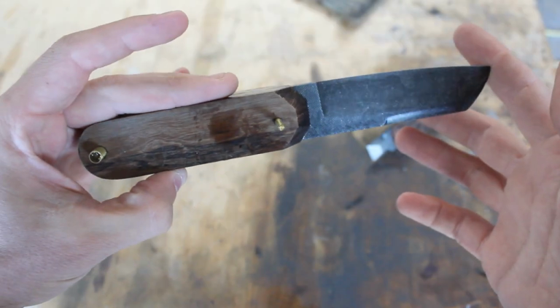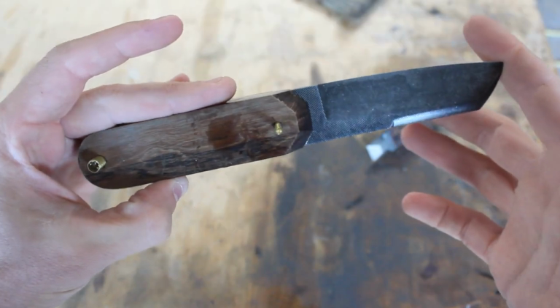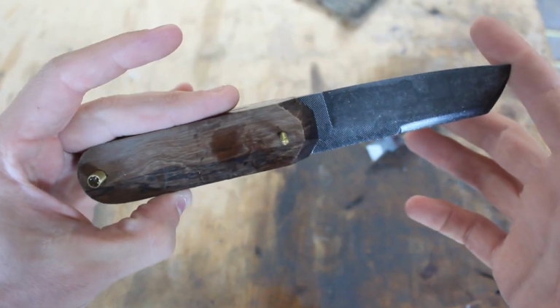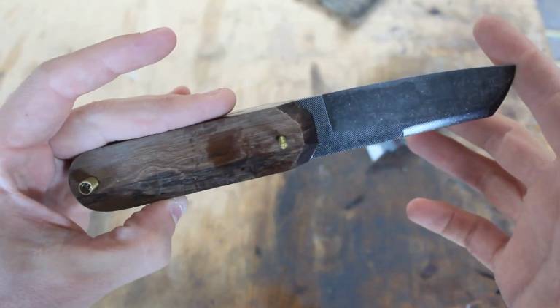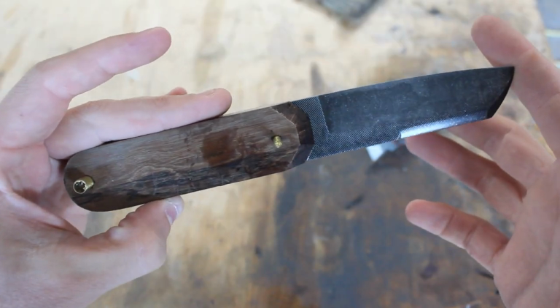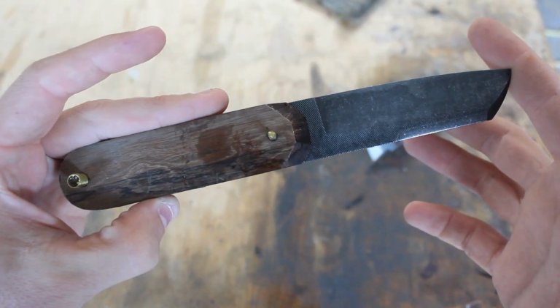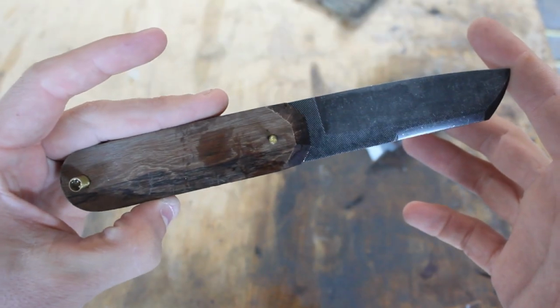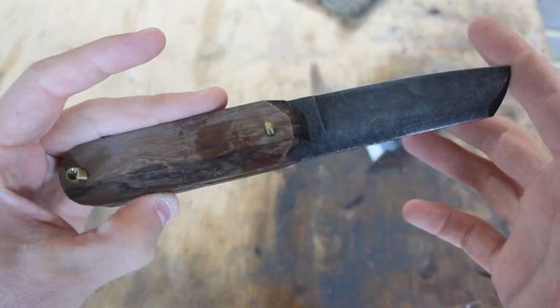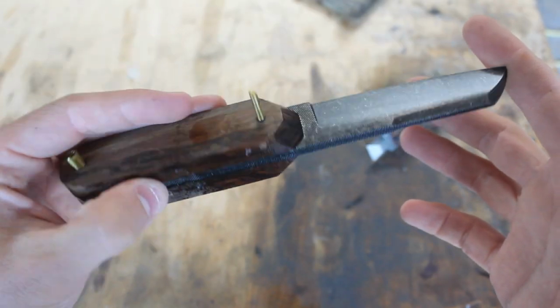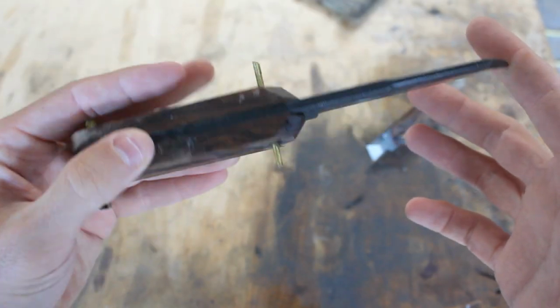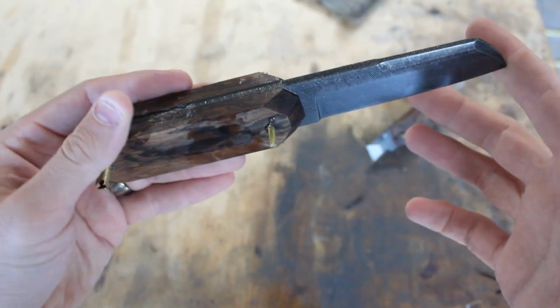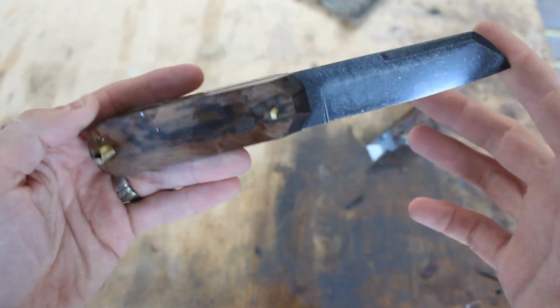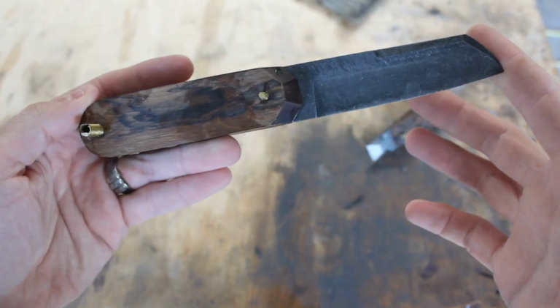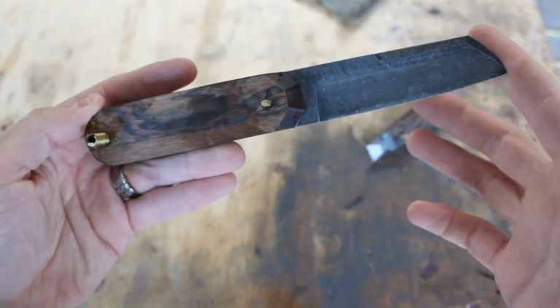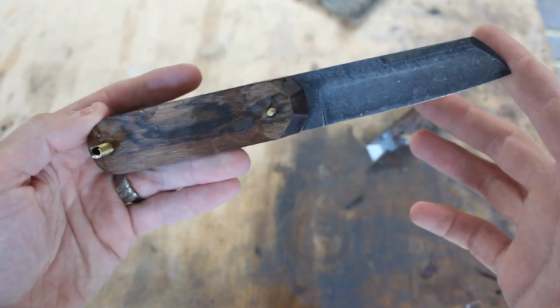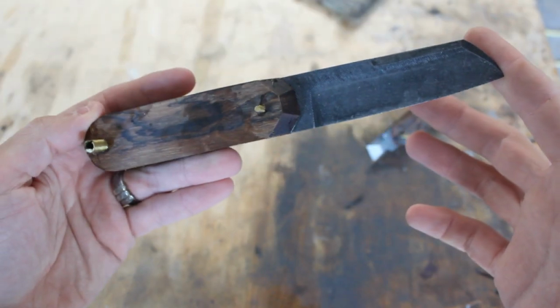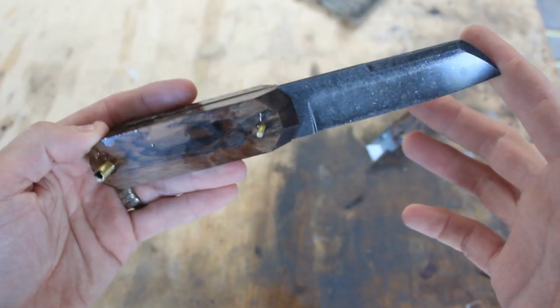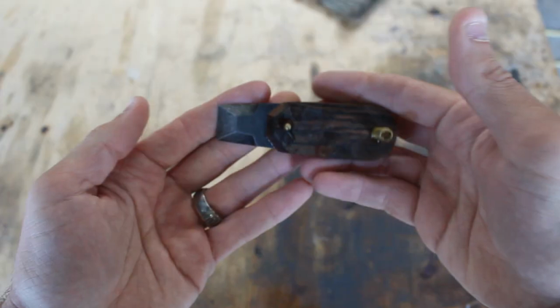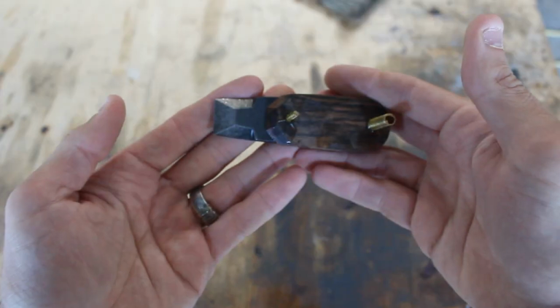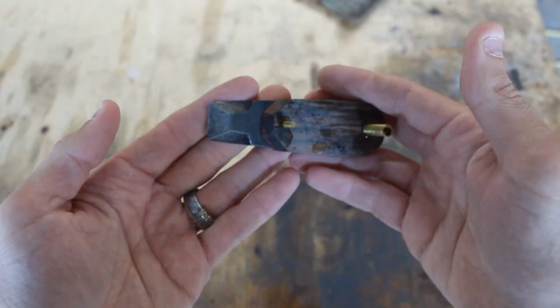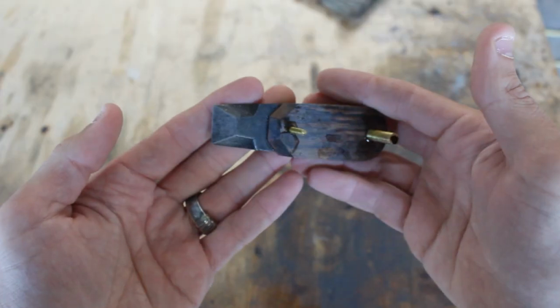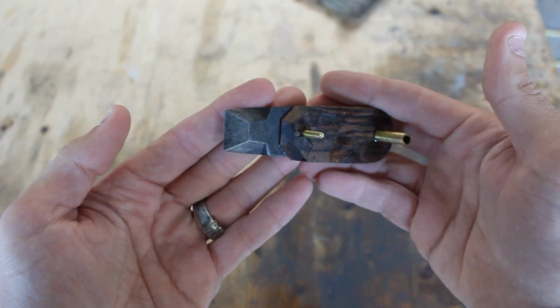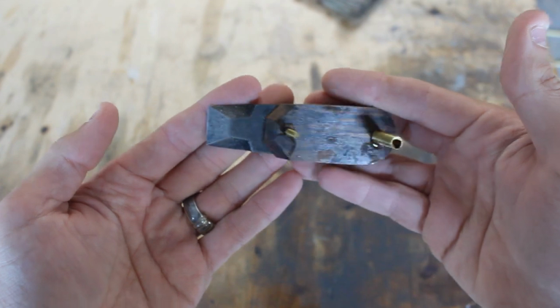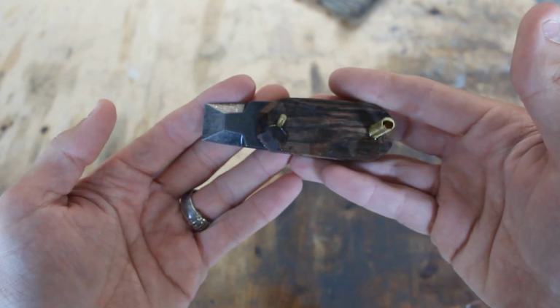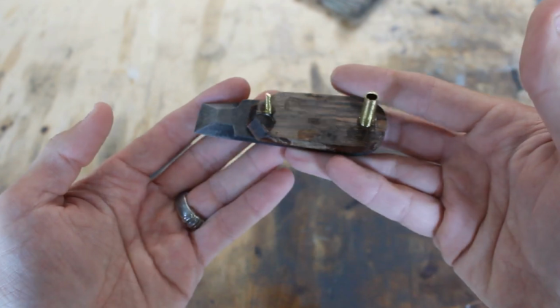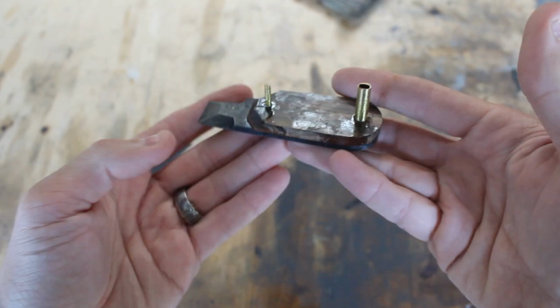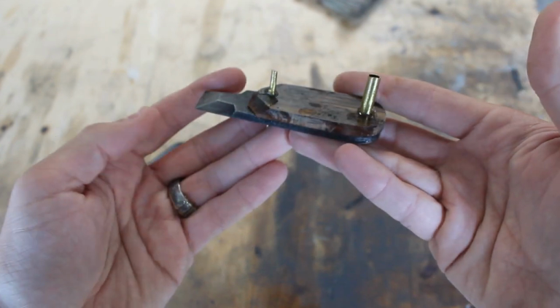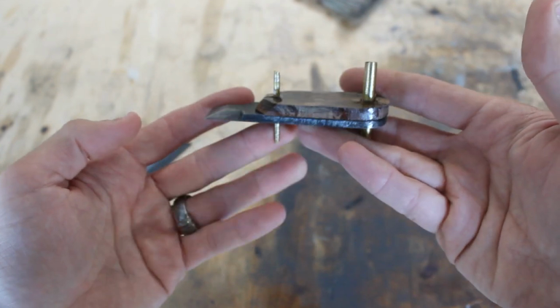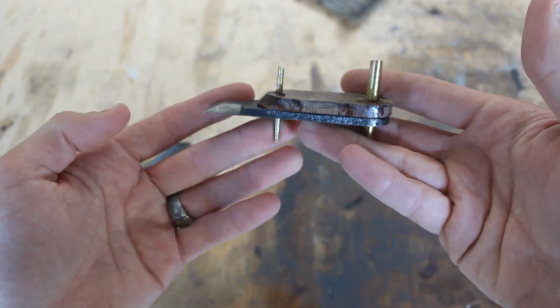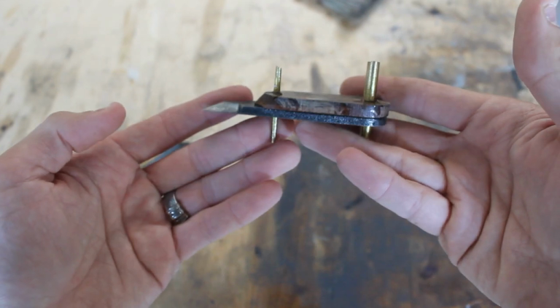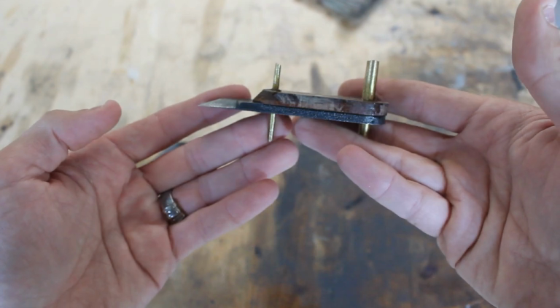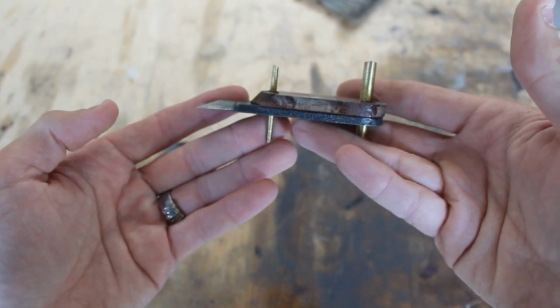Here's the final result of the glue-up. I'm going to go ahead and grind these pins off and then shape the scales.